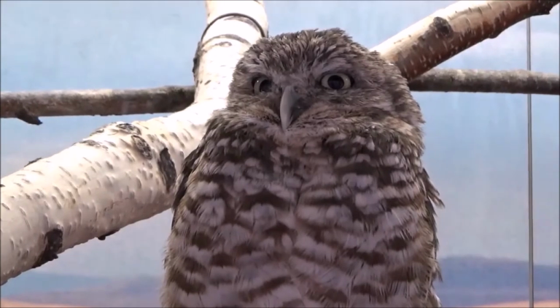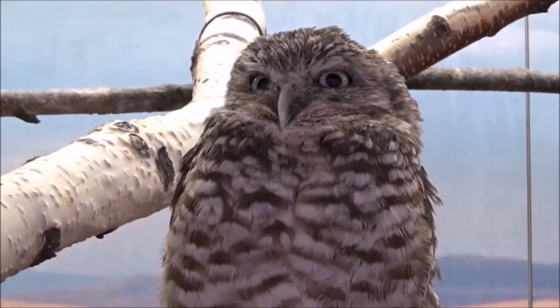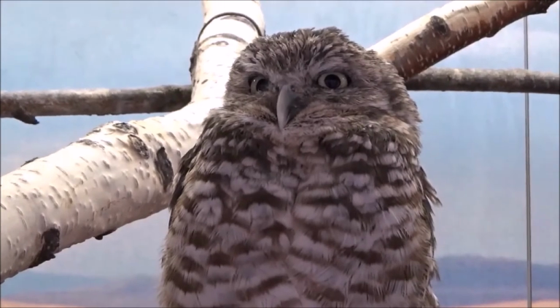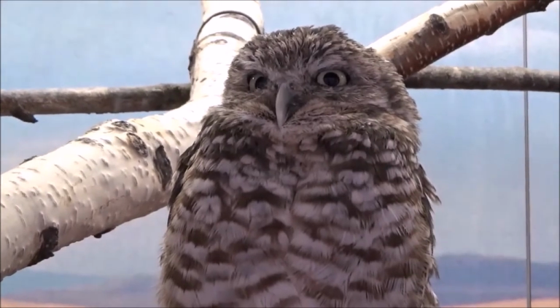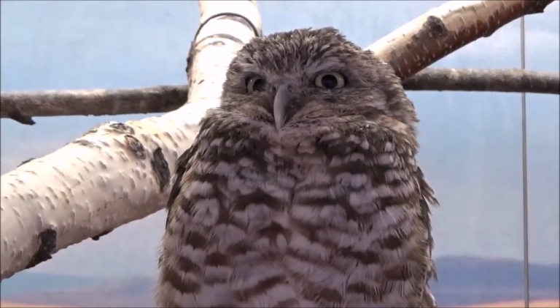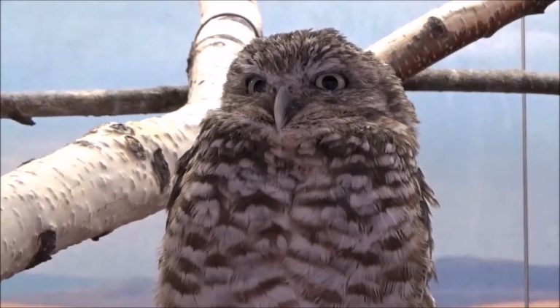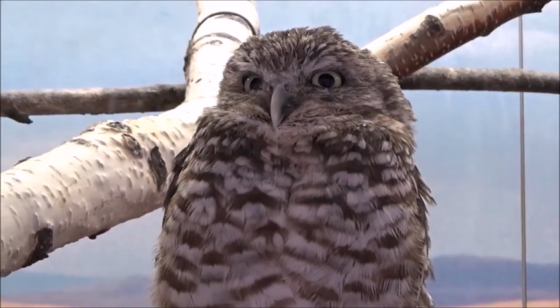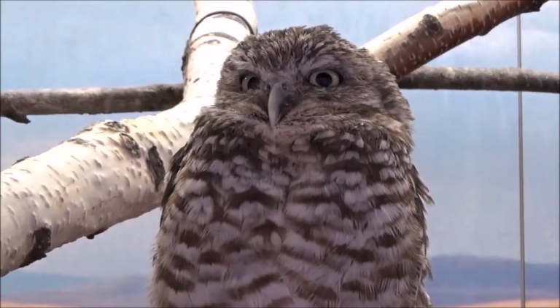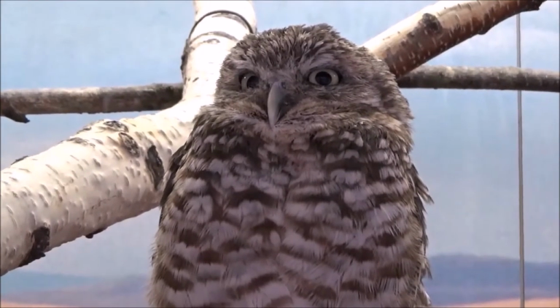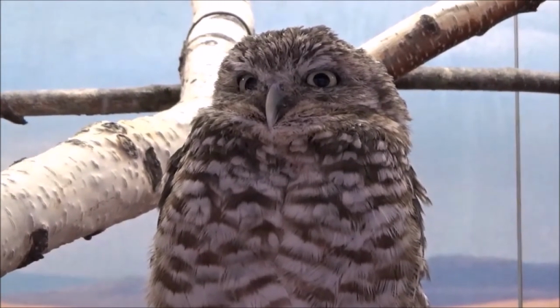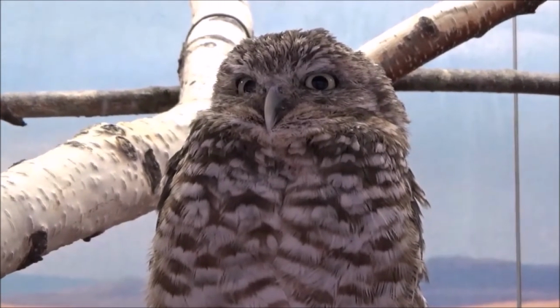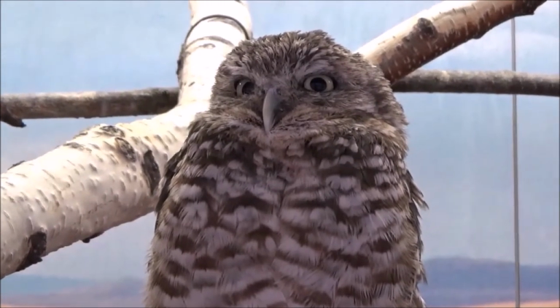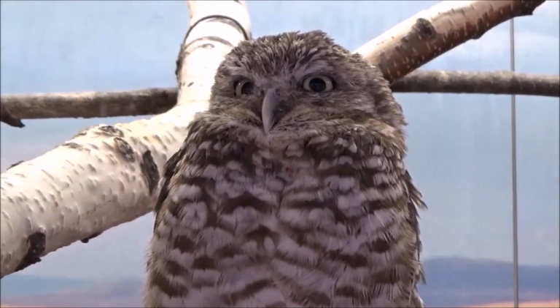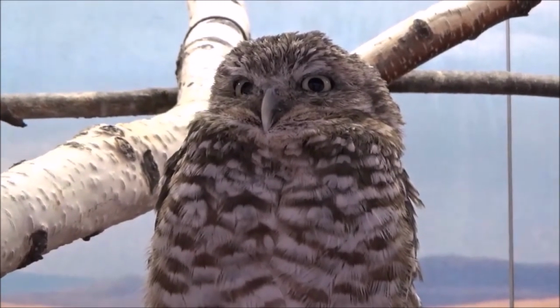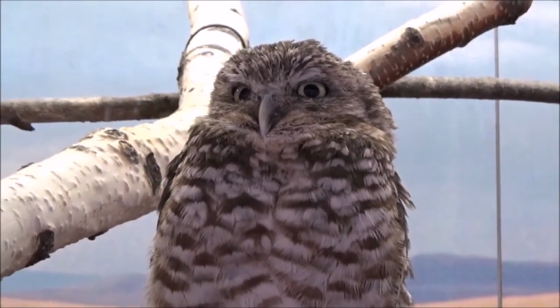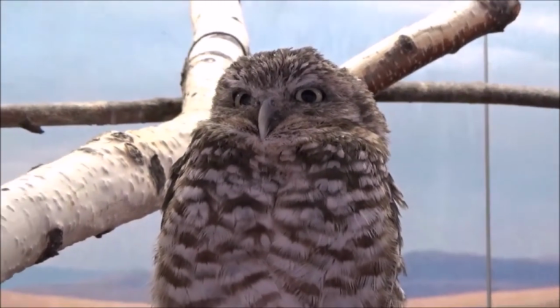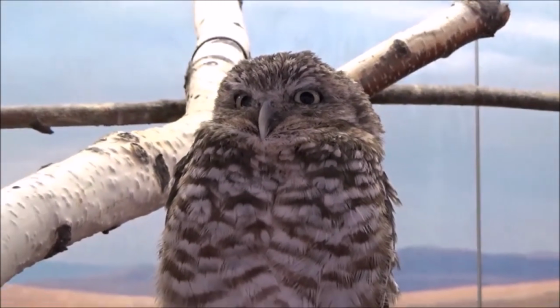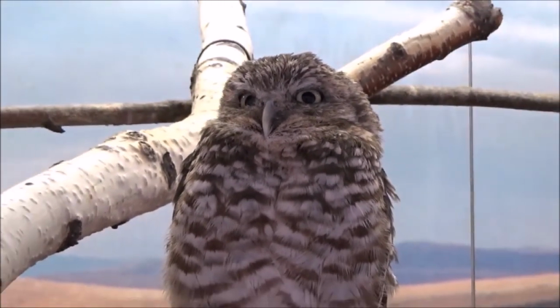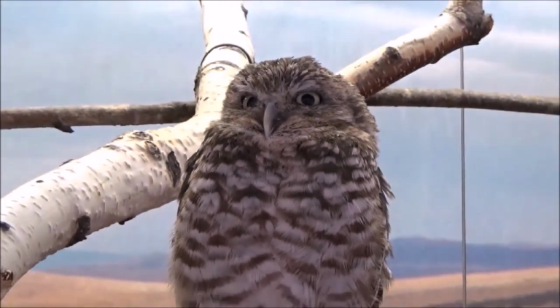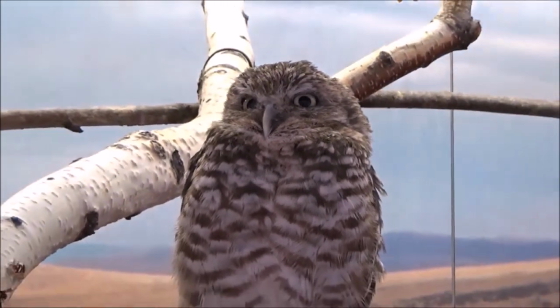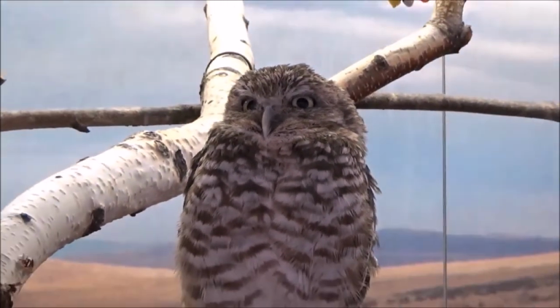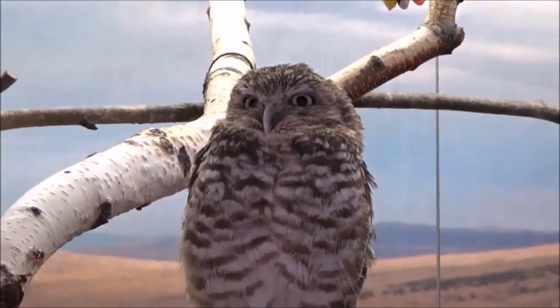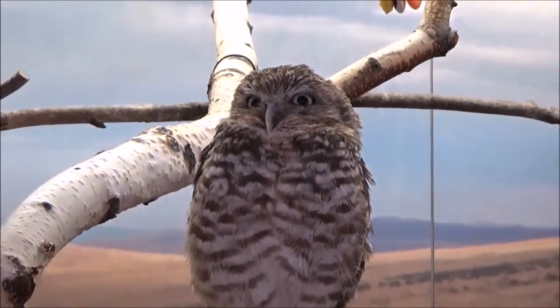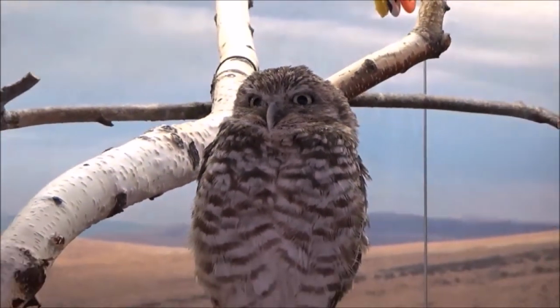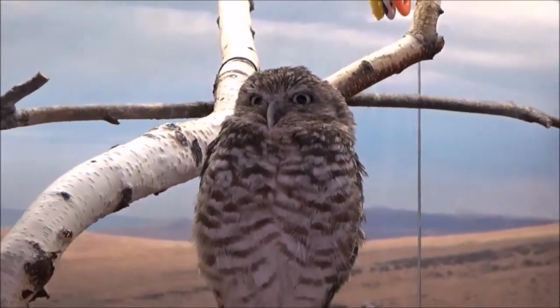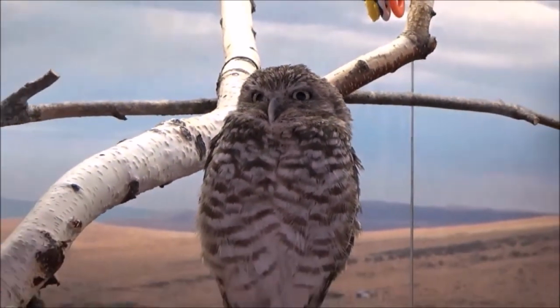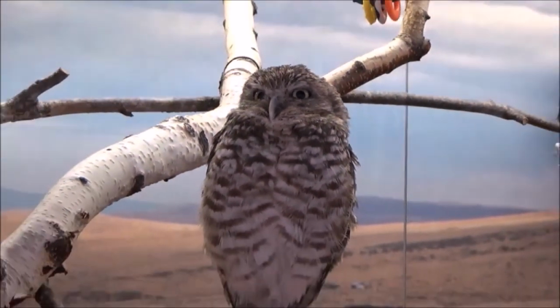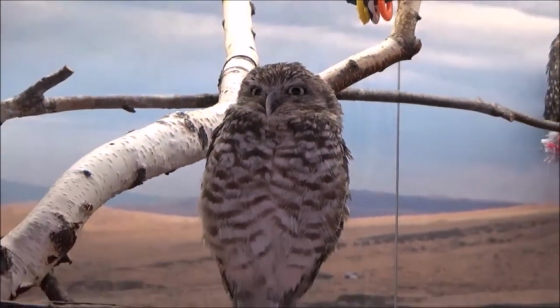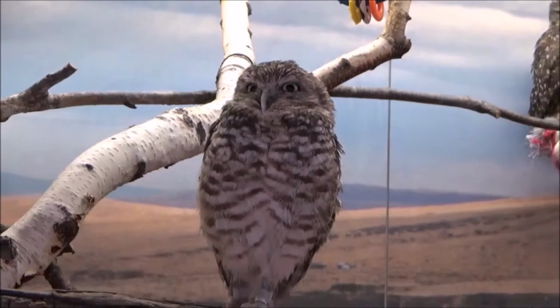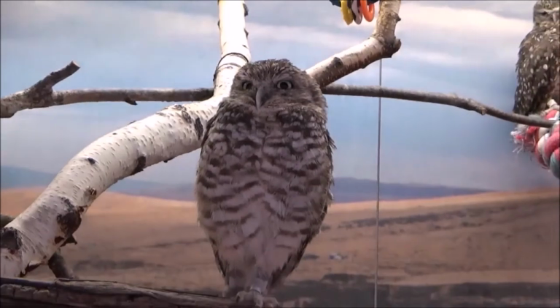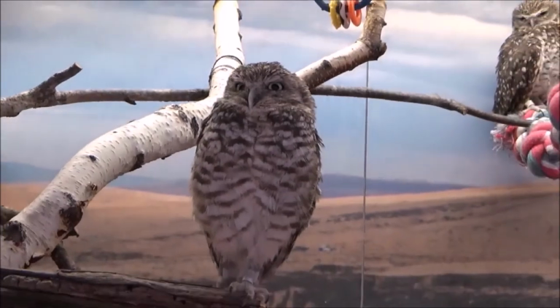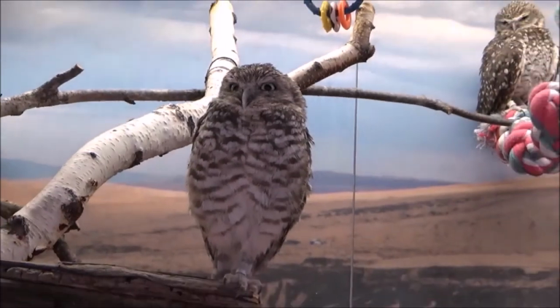Burrowing owls are also known to eat birds, amphibians, and reptiles.